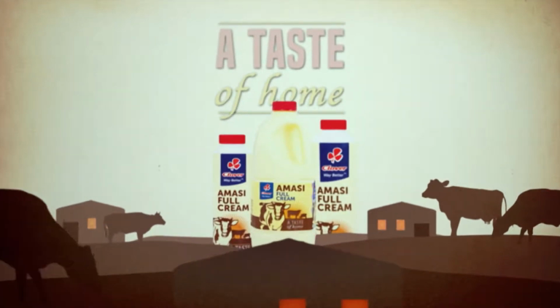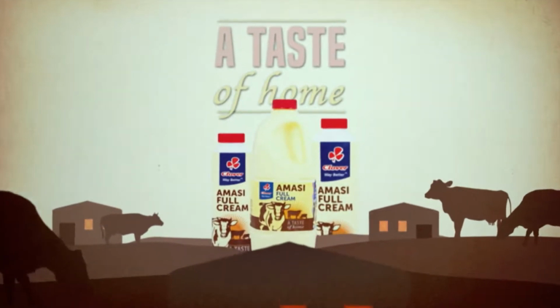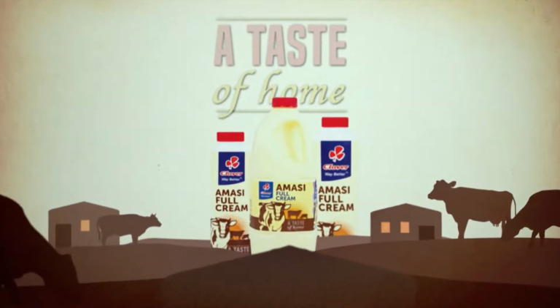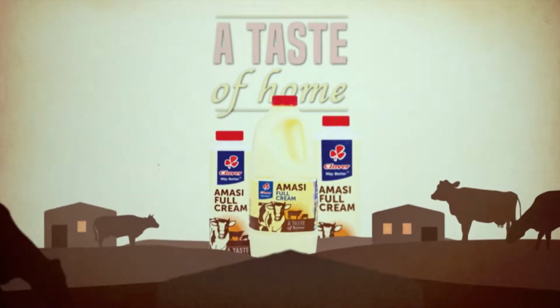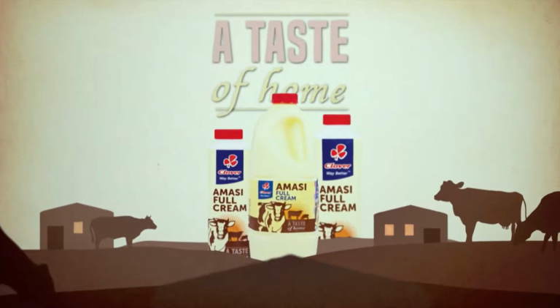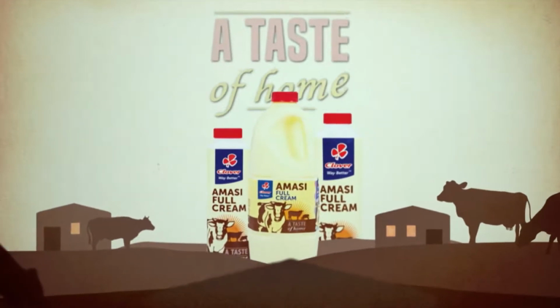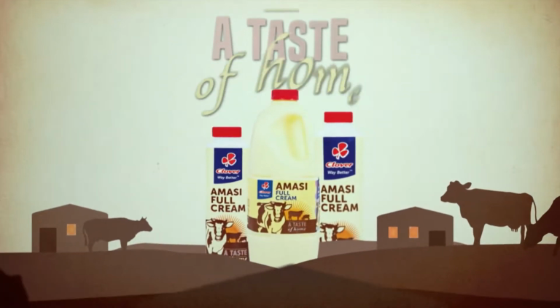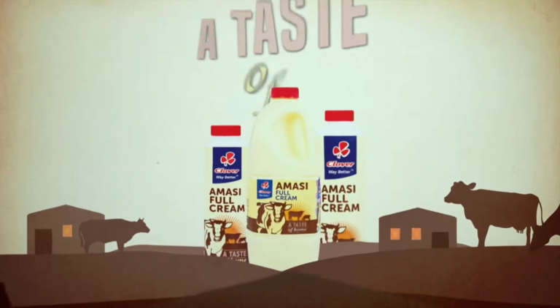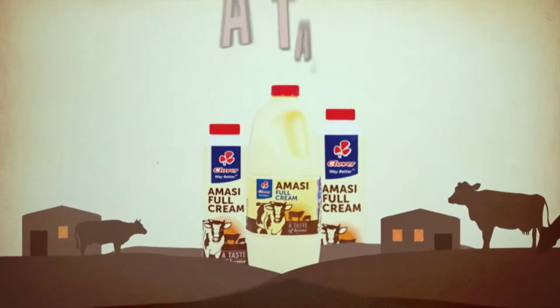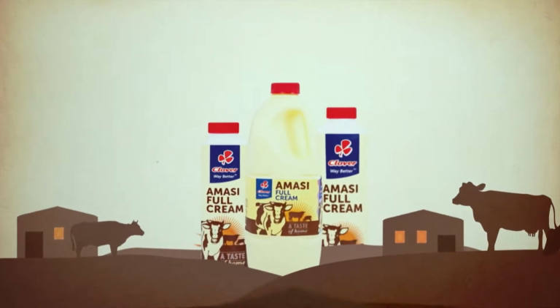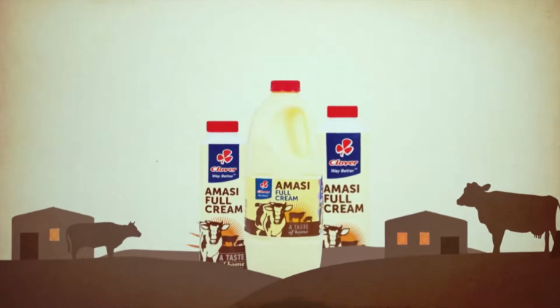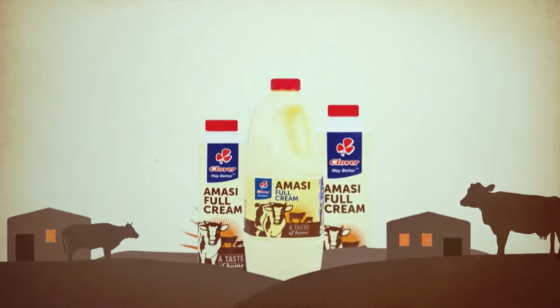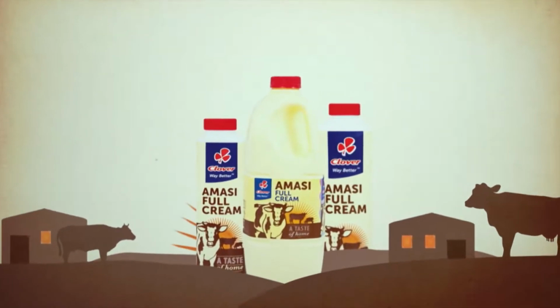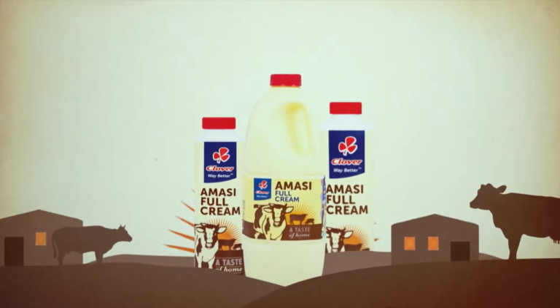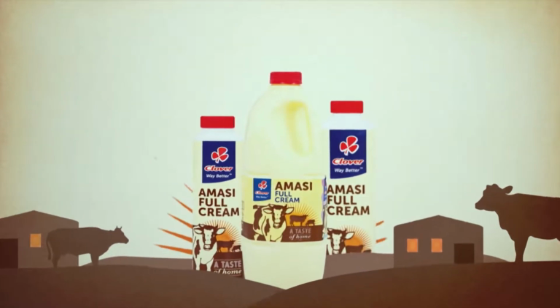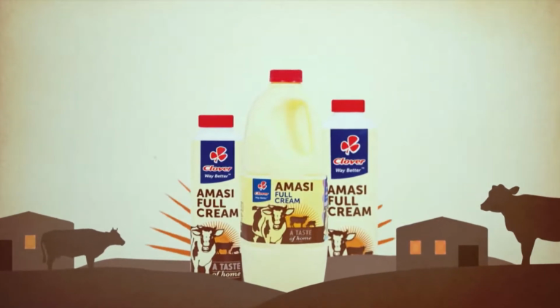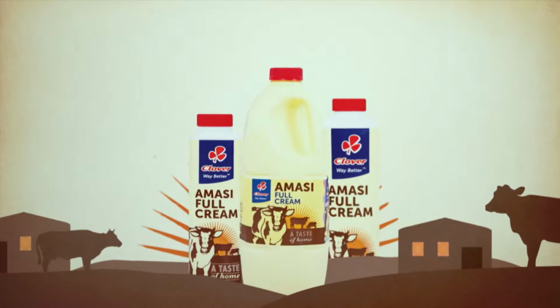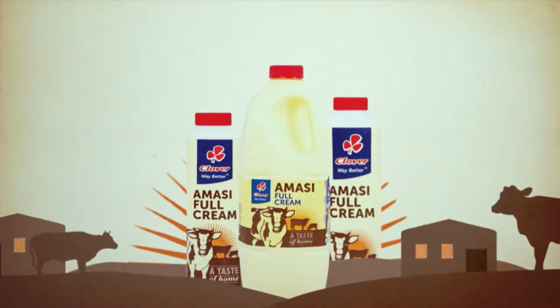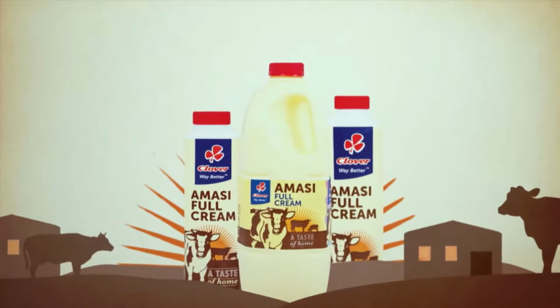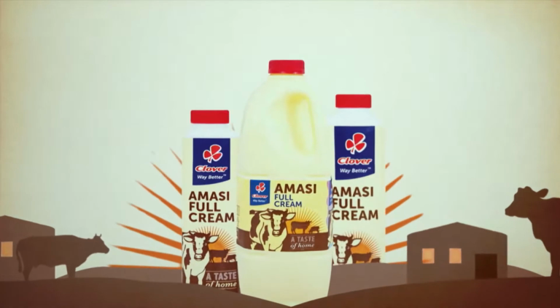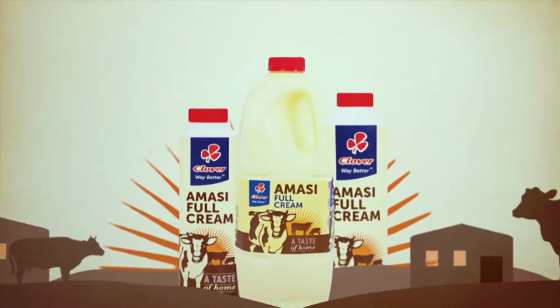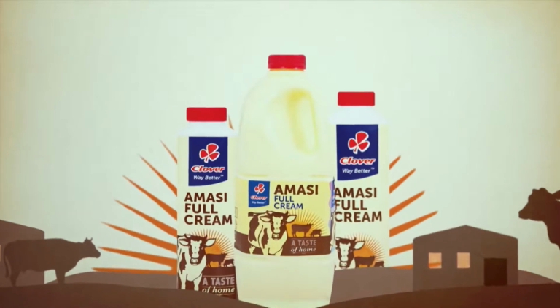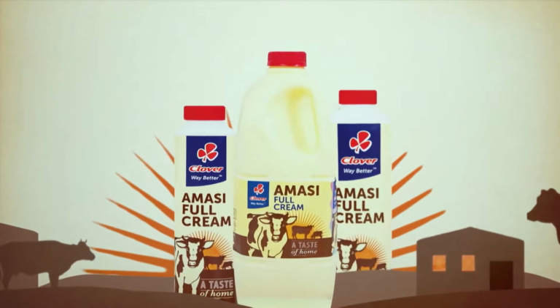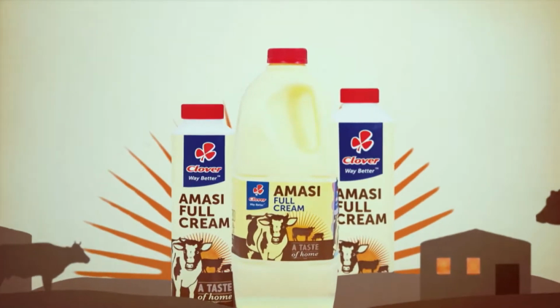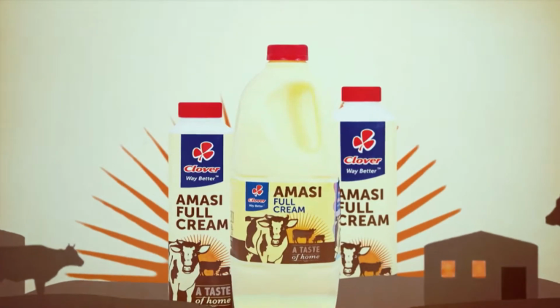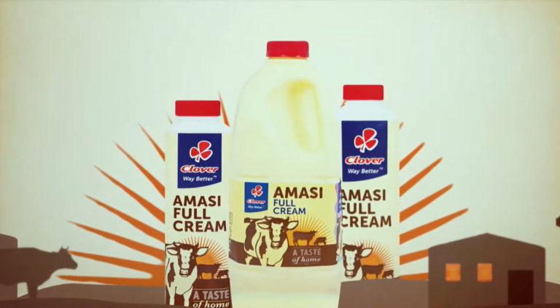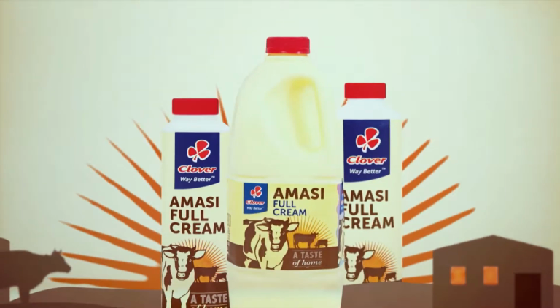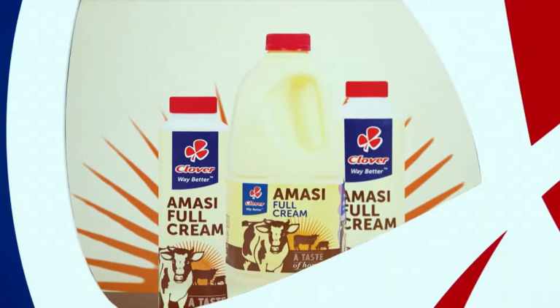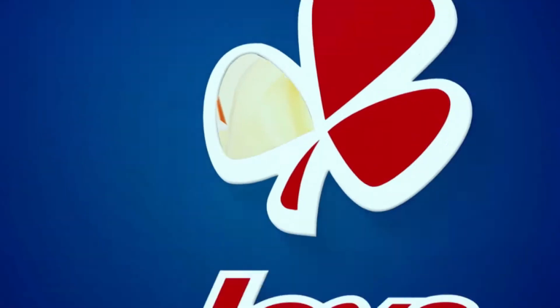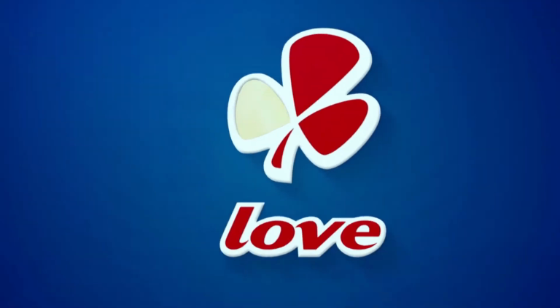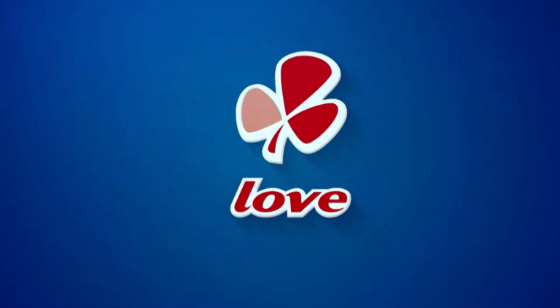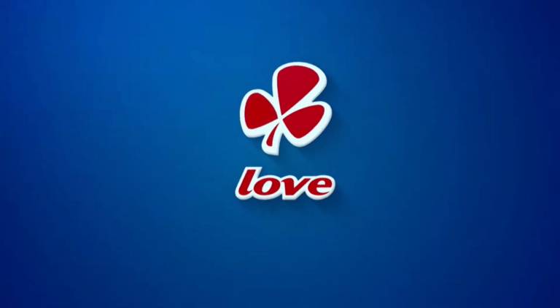Clover Amasi is a thick creamy mass your family will love. Made with love by Clover.